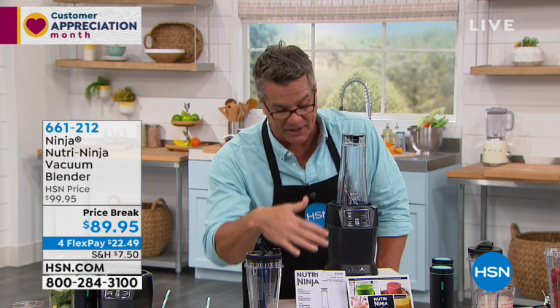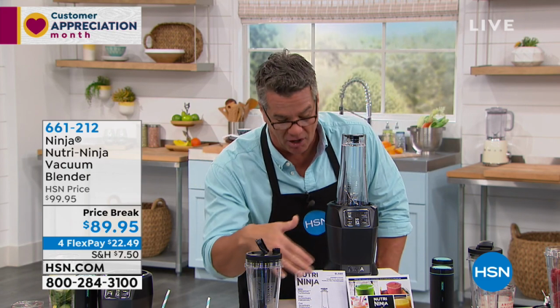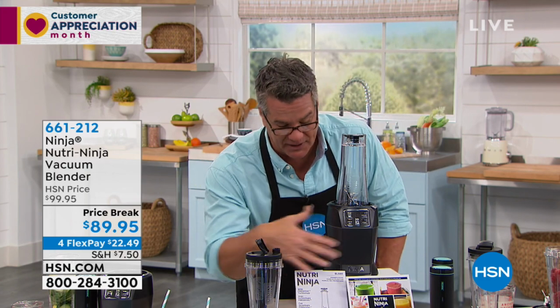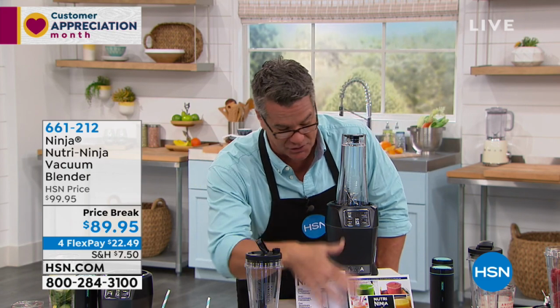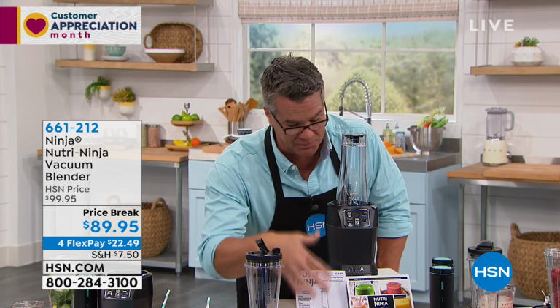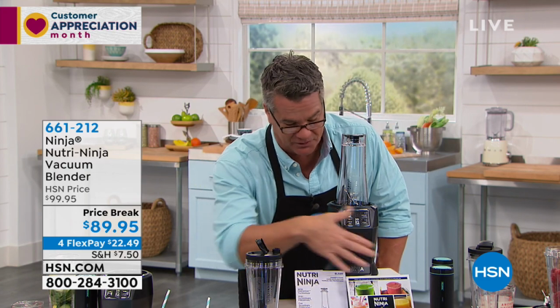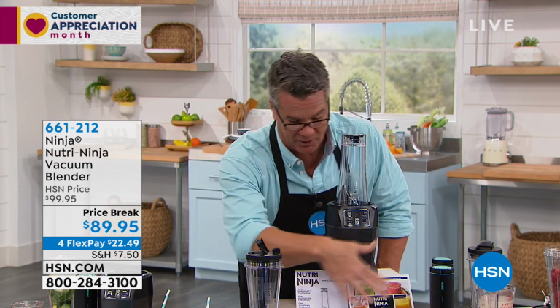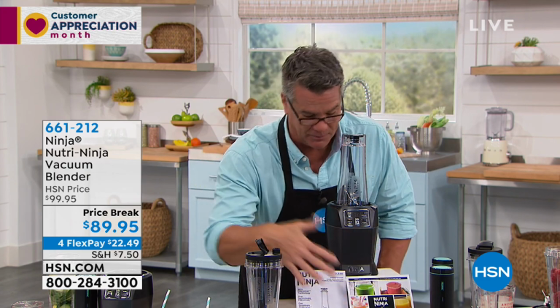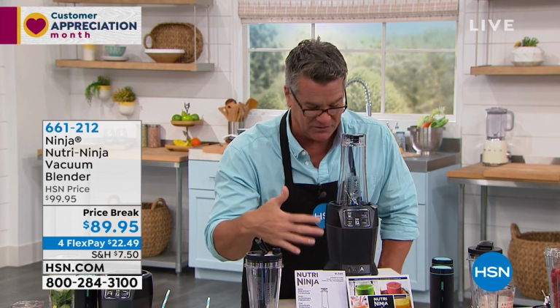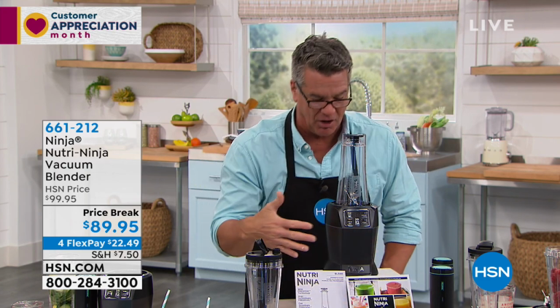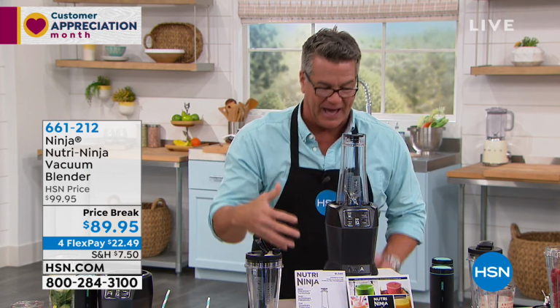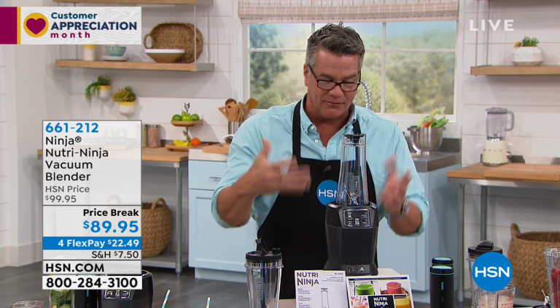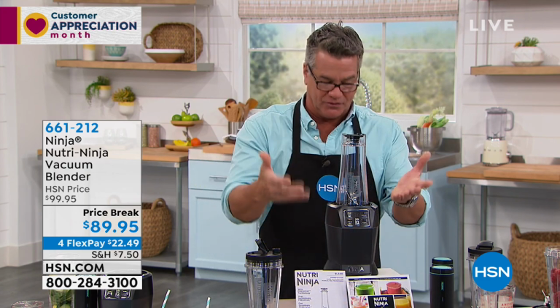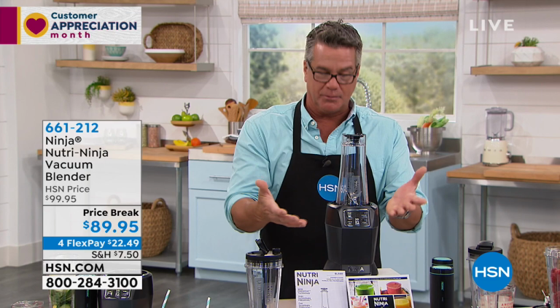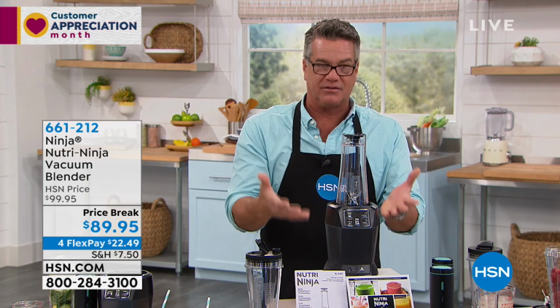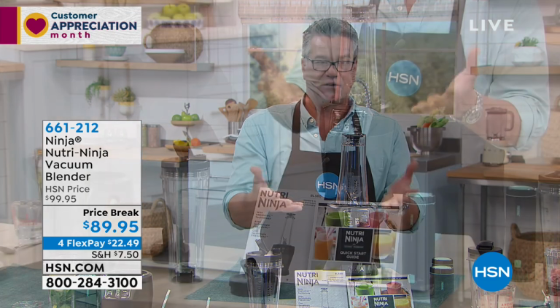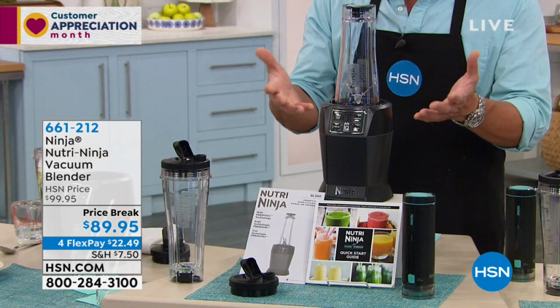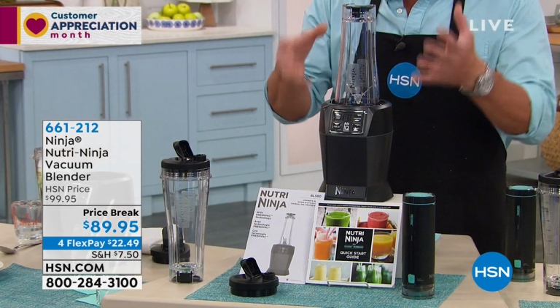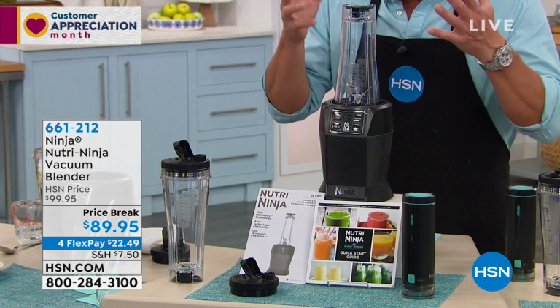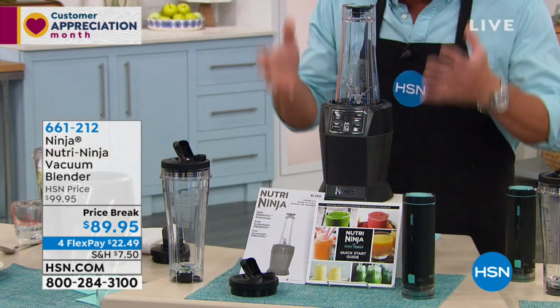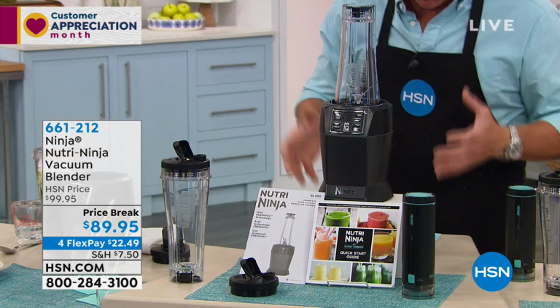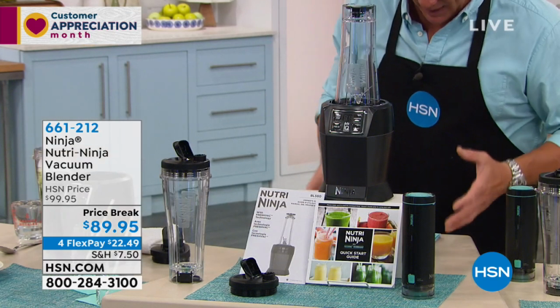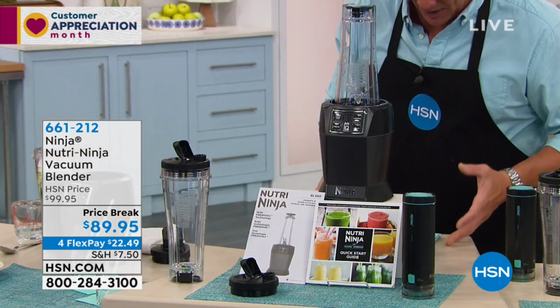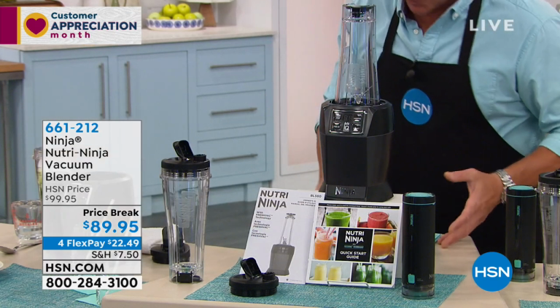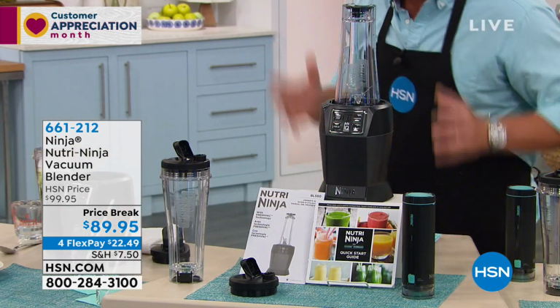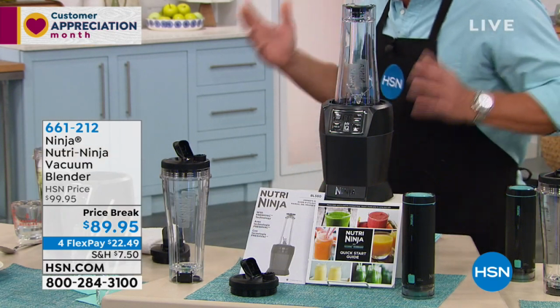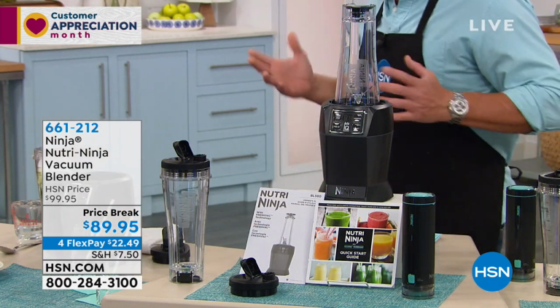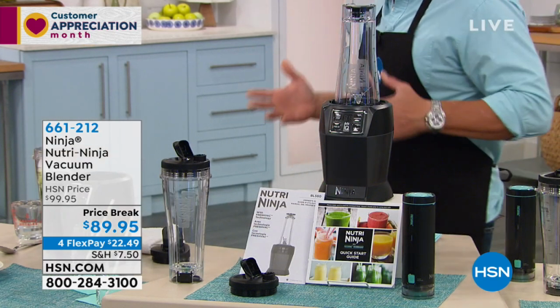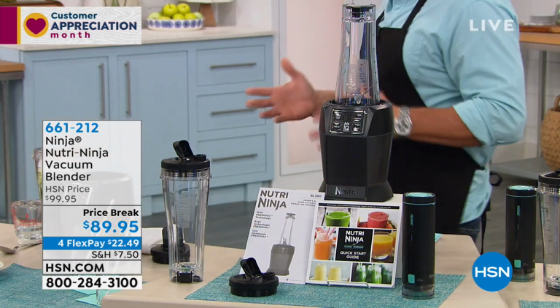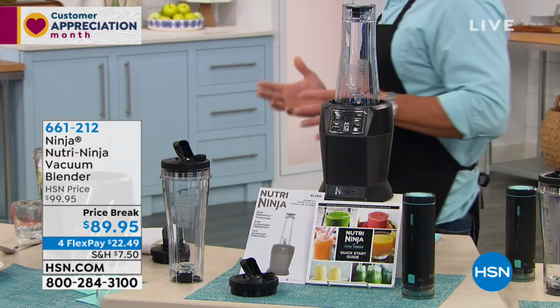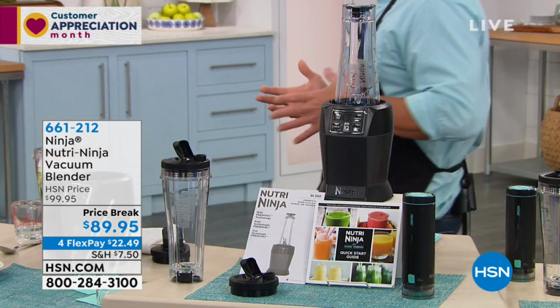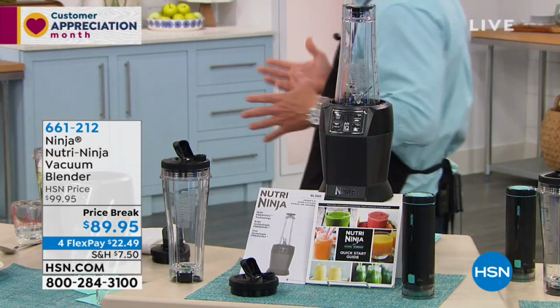You get all the instruction books, some recipes, all that, and of course the simplicity of using an incredibly high-powered machine — 1,100 watts of power.